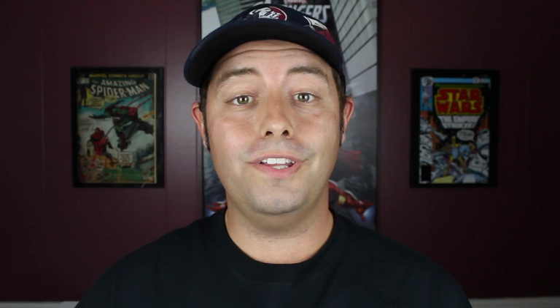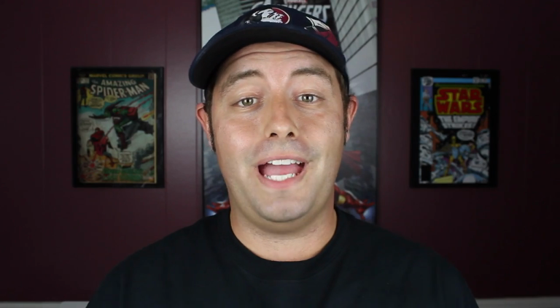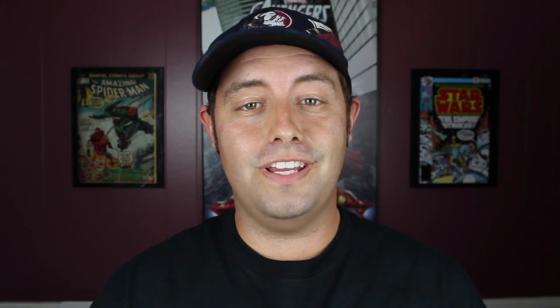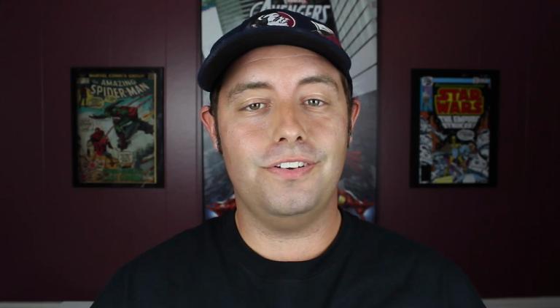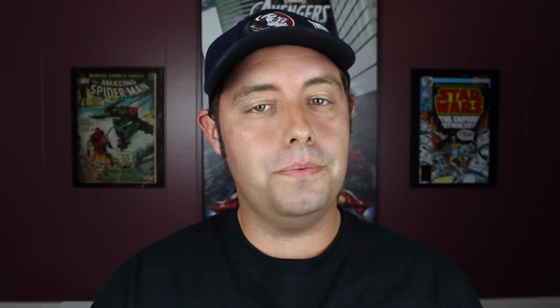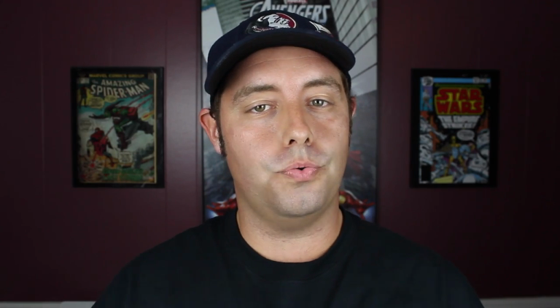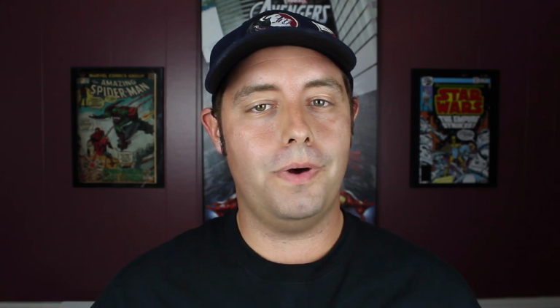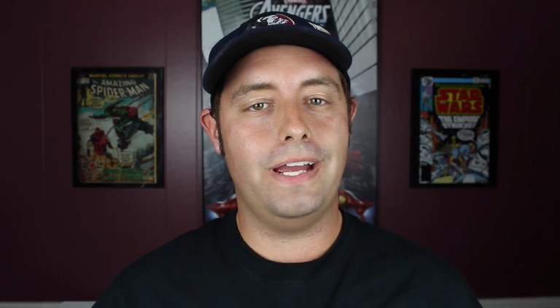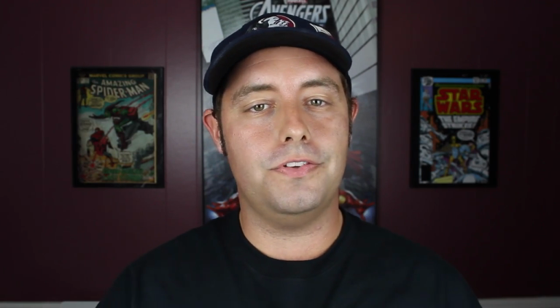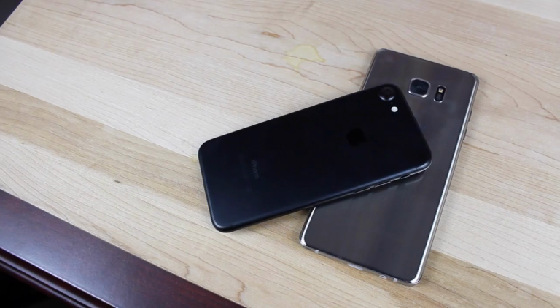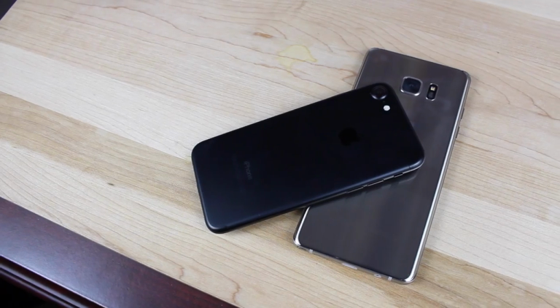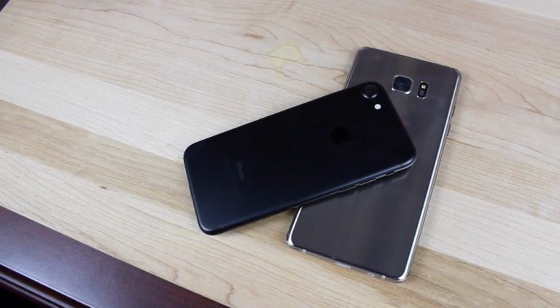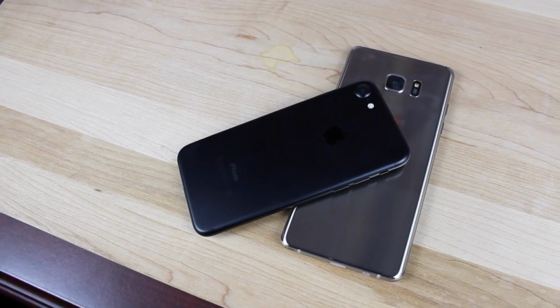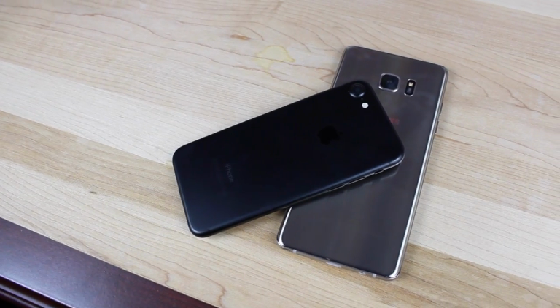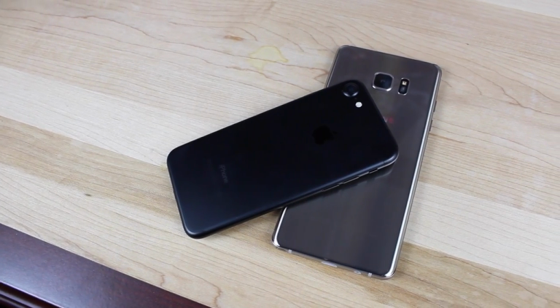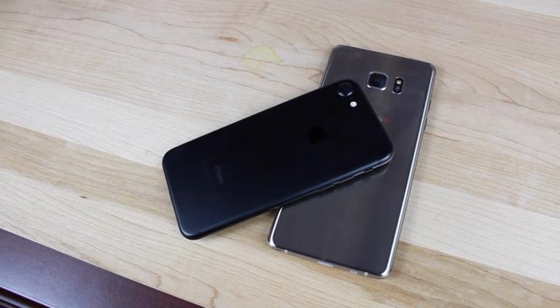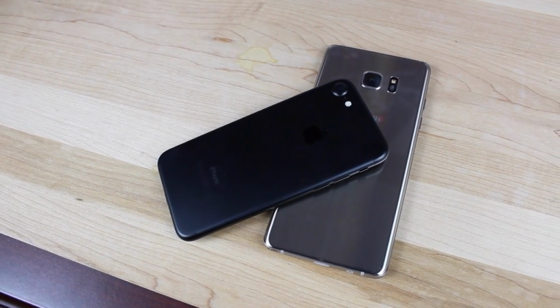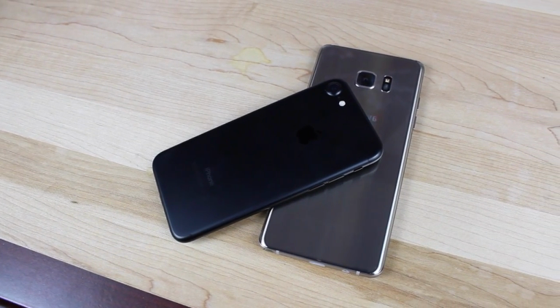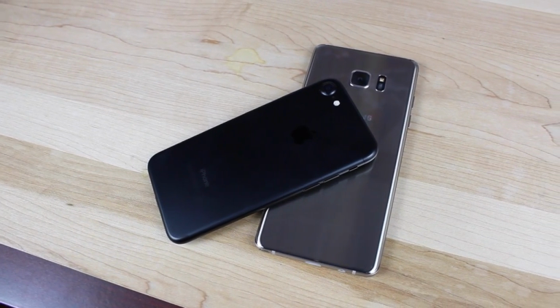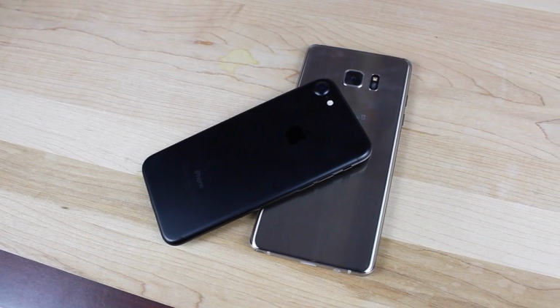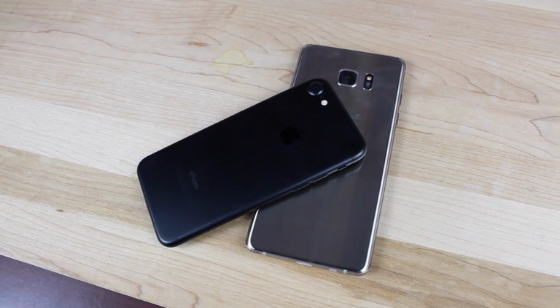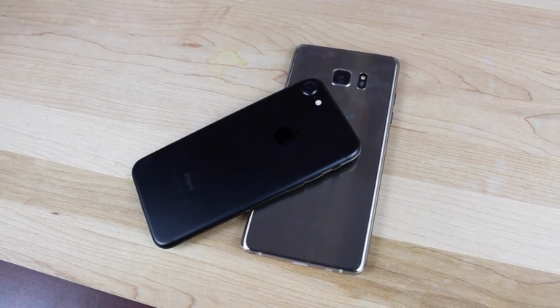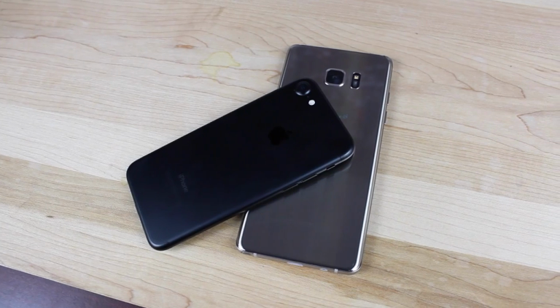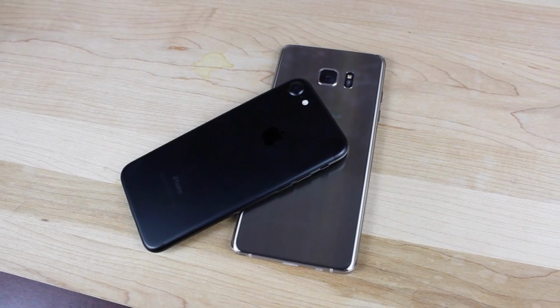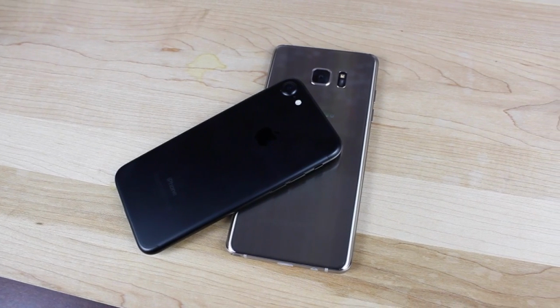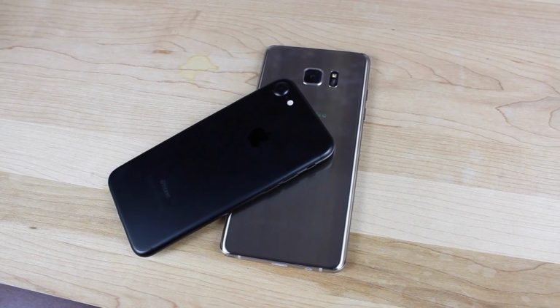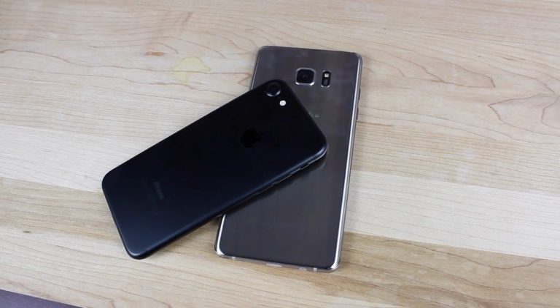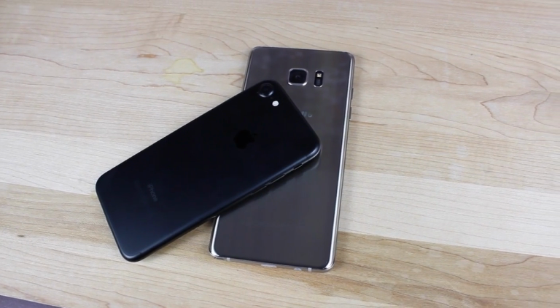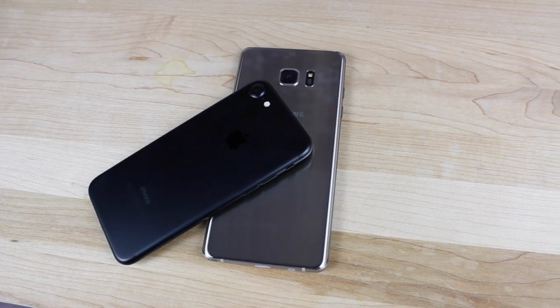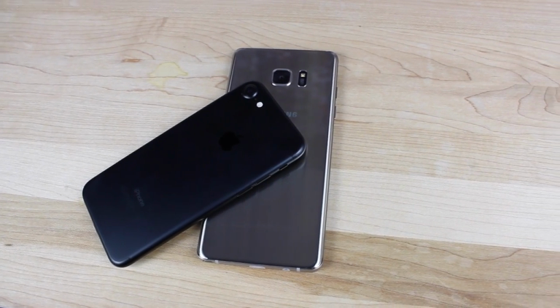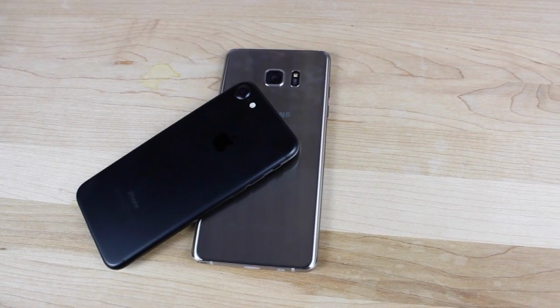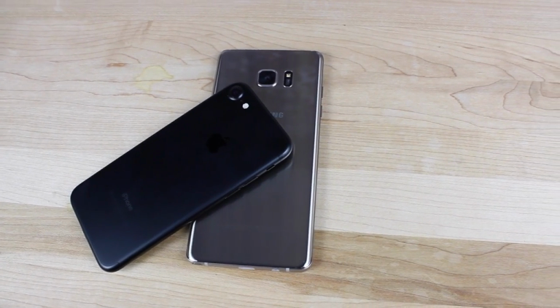What's up guys, Shane Starnes here with DroidModernX. If you just got your iPhone 7 or your Note 7, you're probably wondering which of the two devices is the fastest.